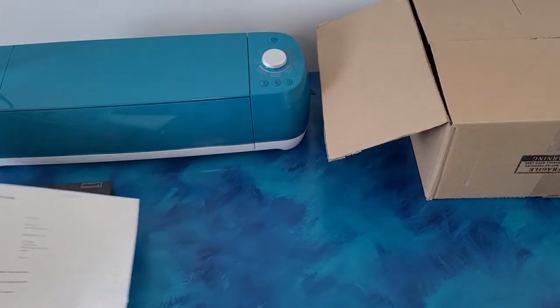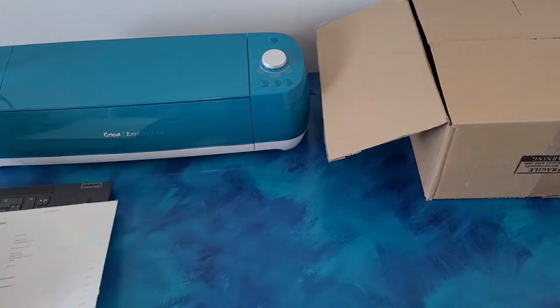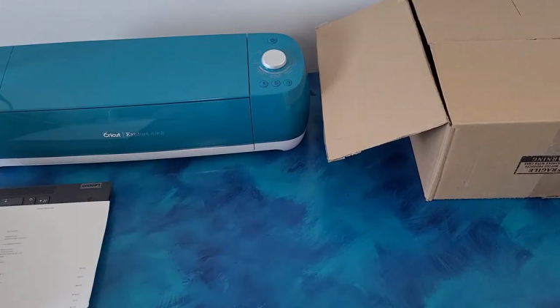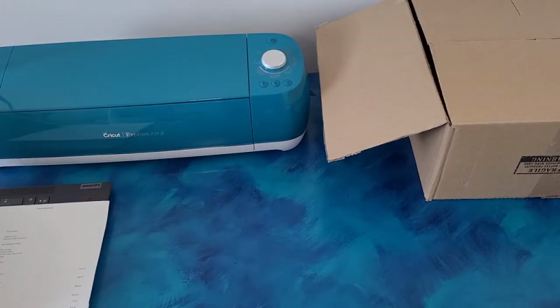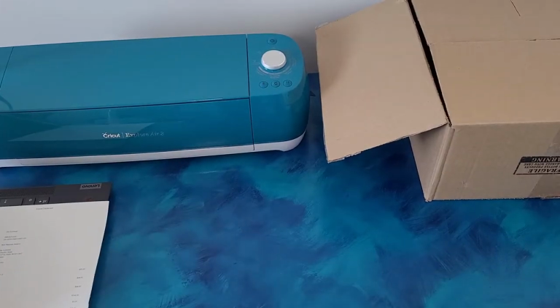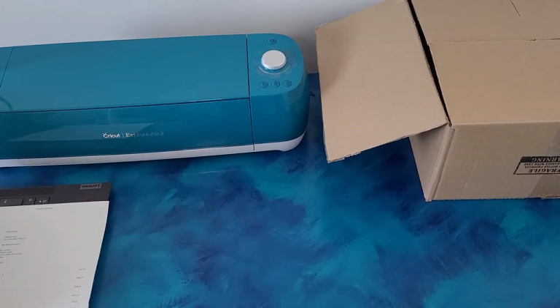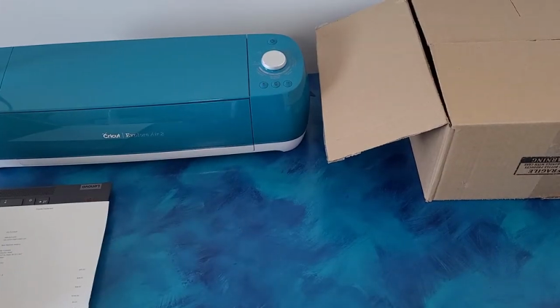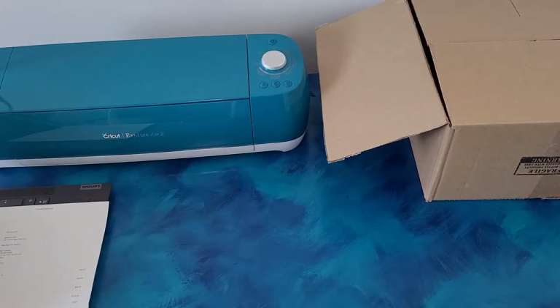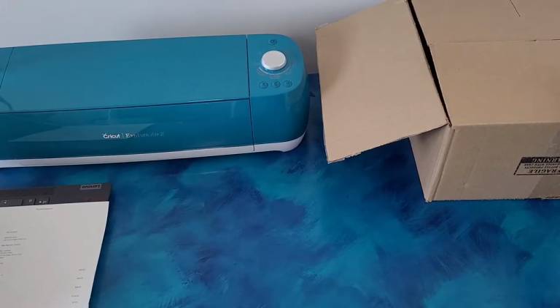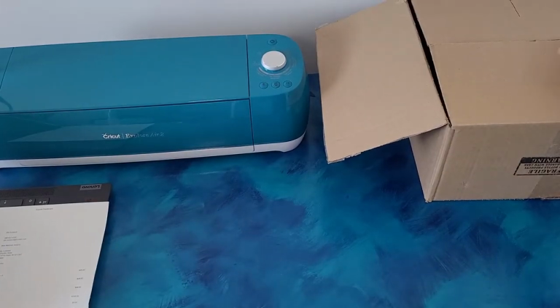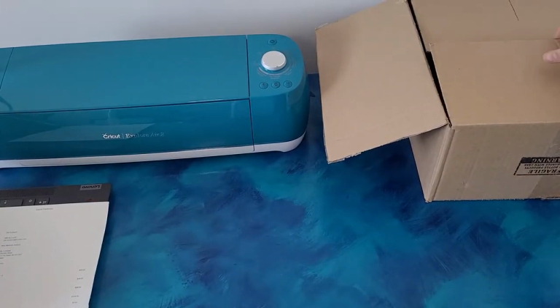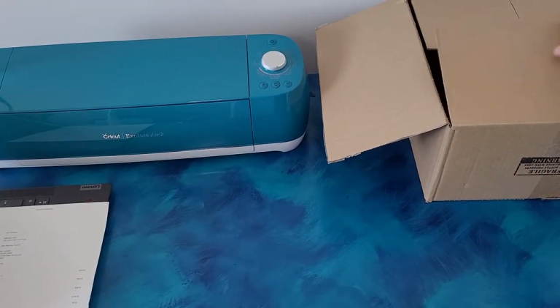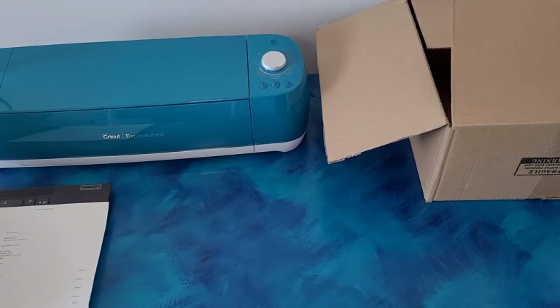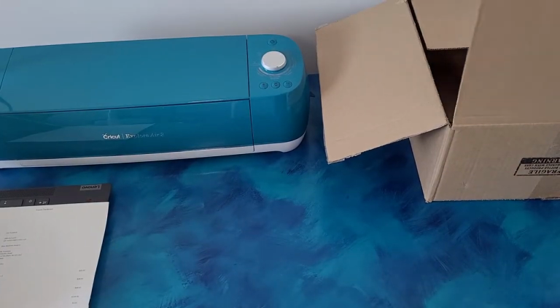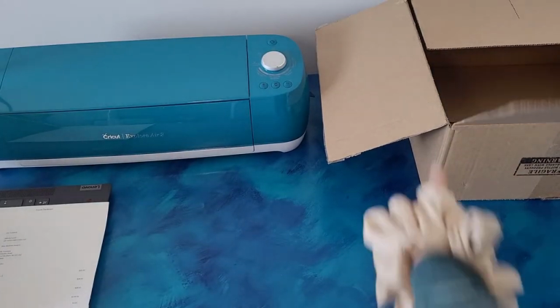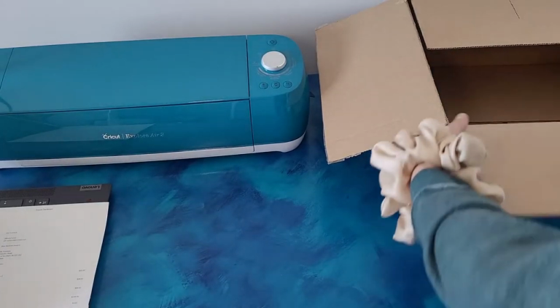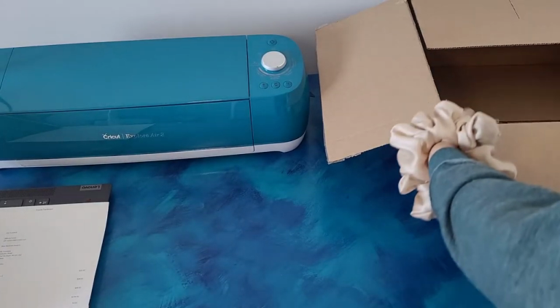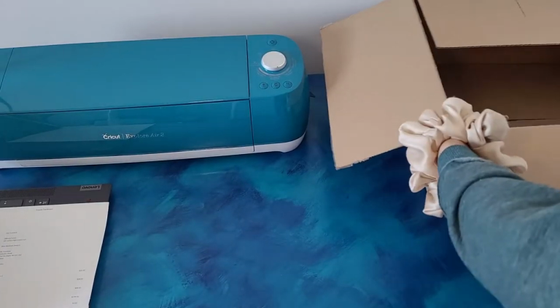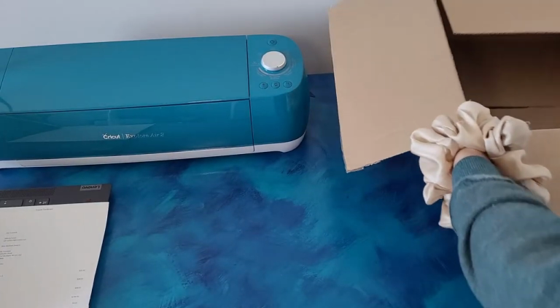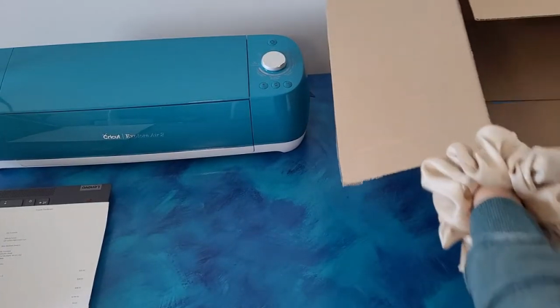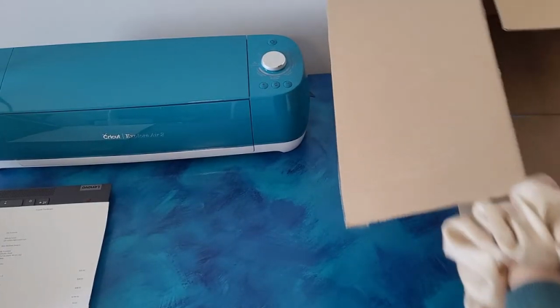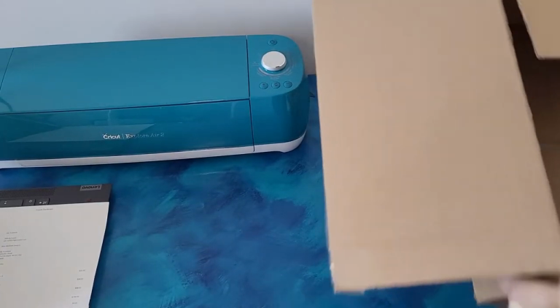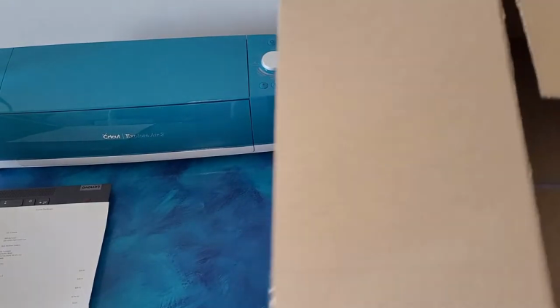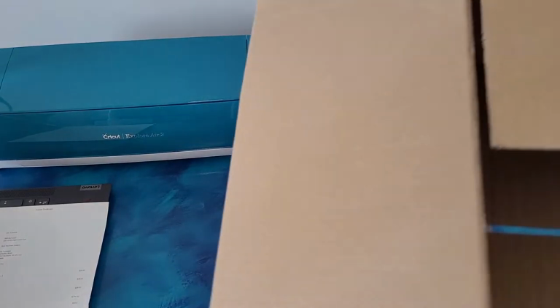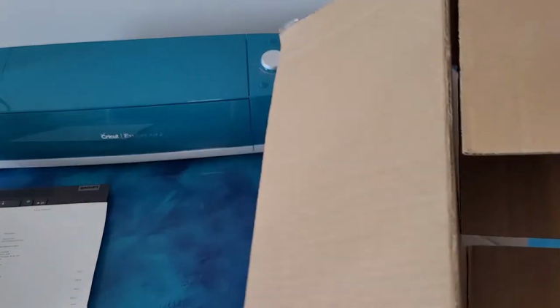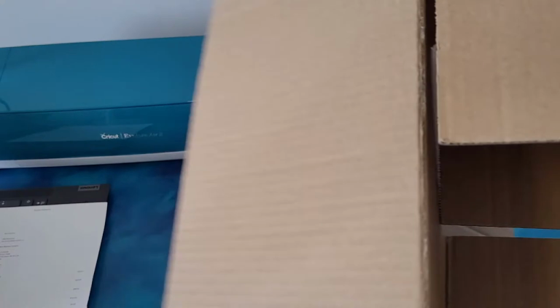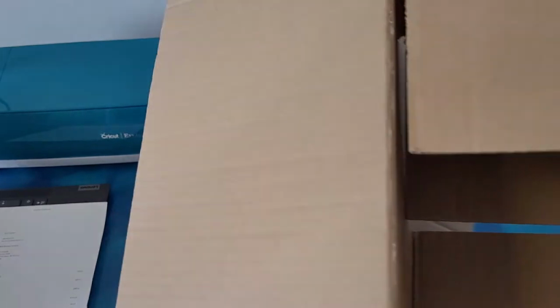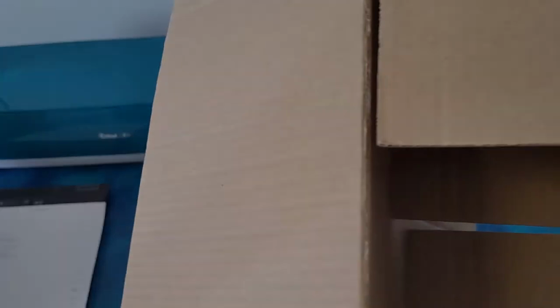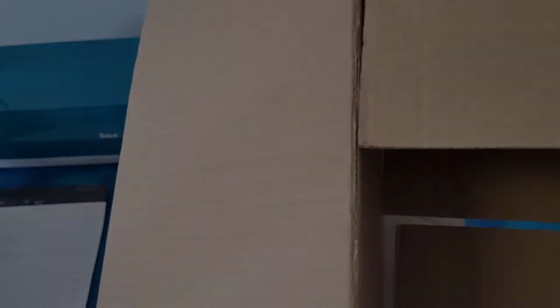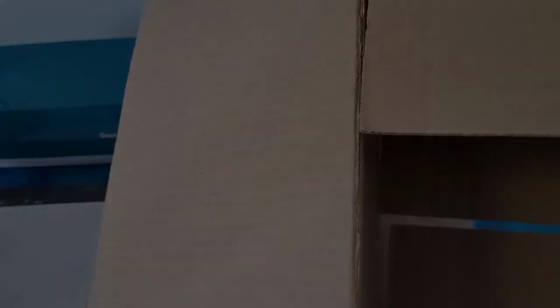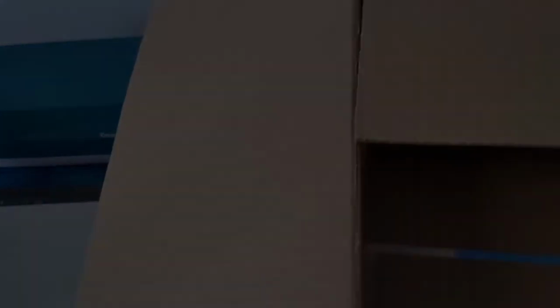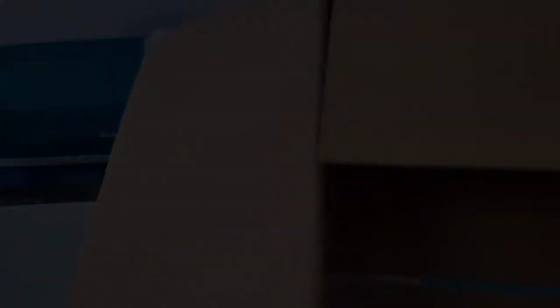Hey guys, today I will be showing you how I wrap resin projects.